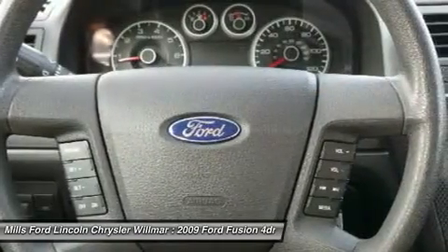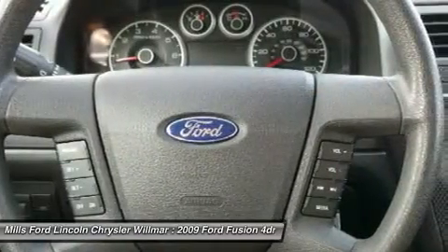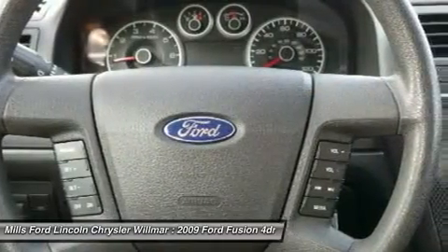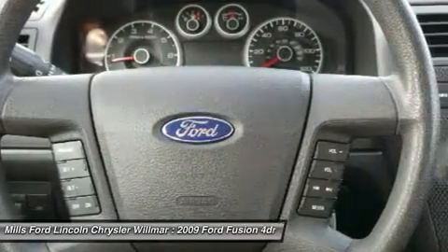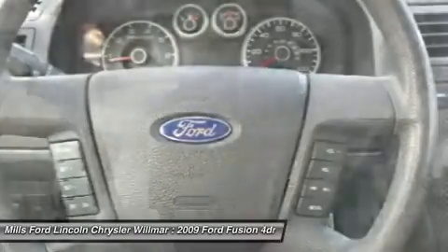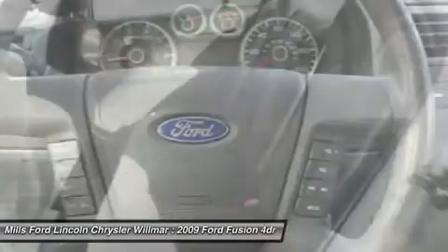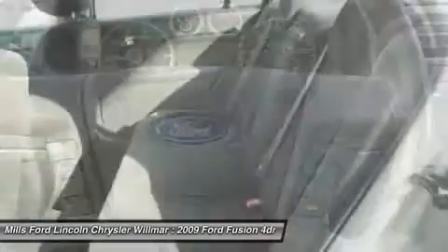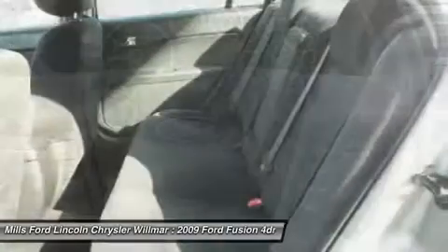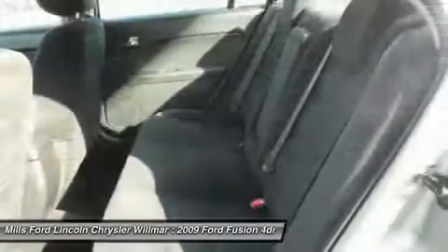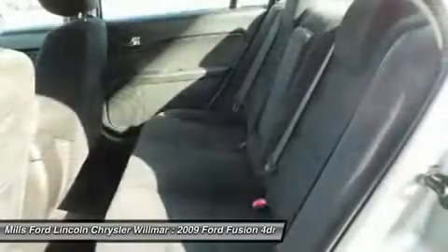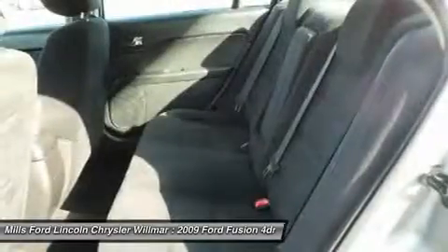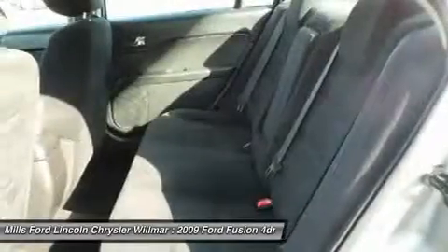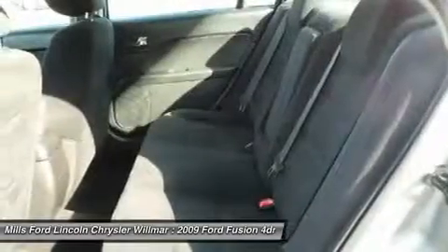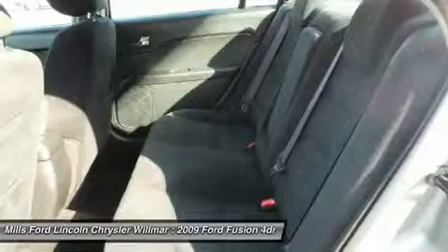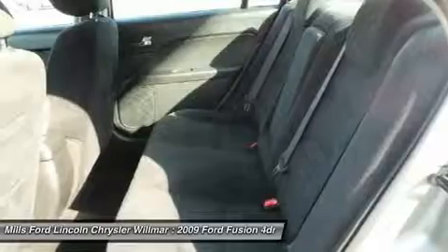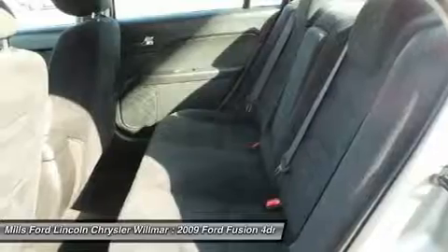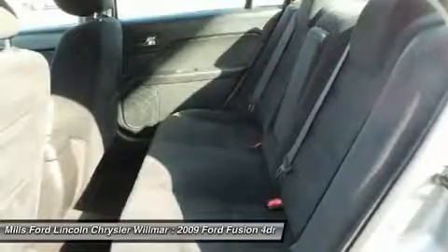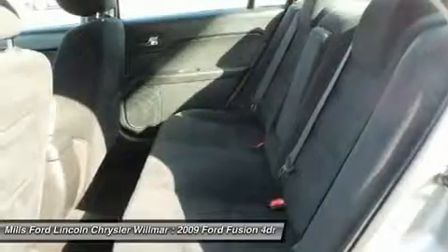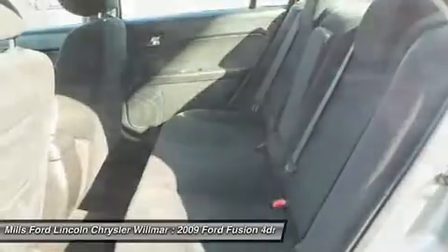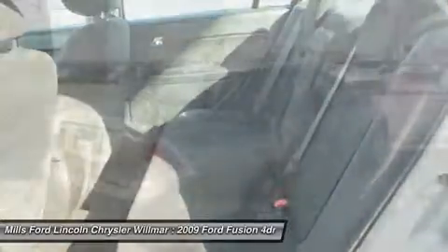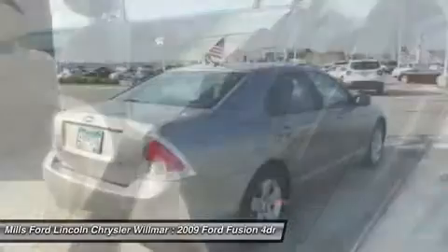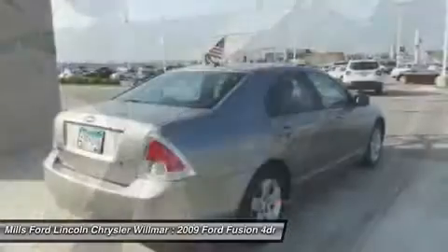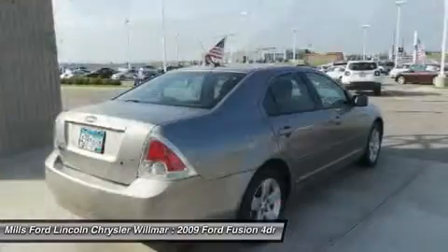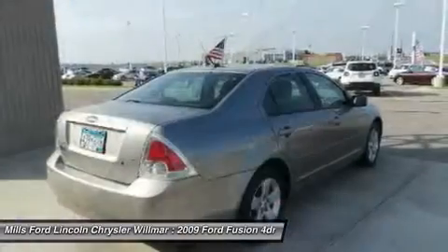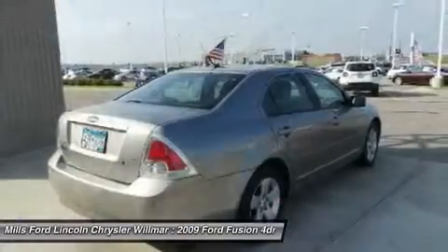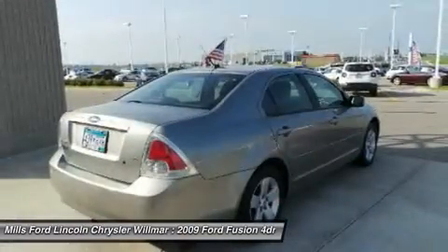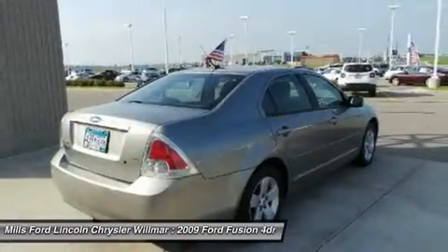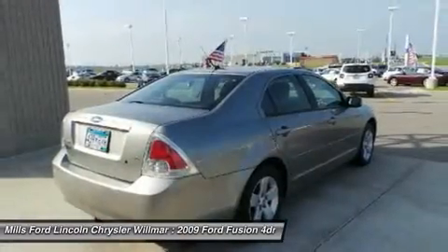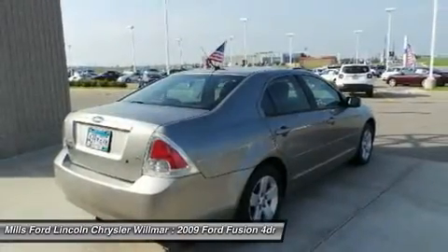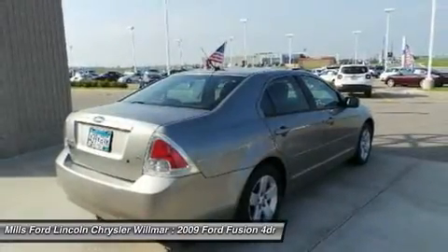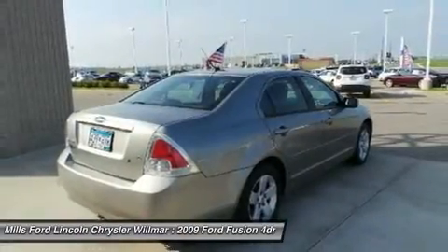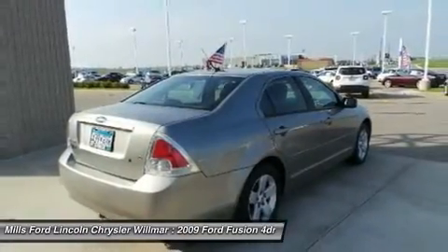Four-wheel disc brakes. This beauty will make even your house keys jealous. Drive it today.